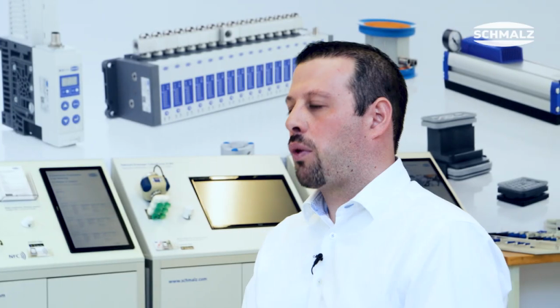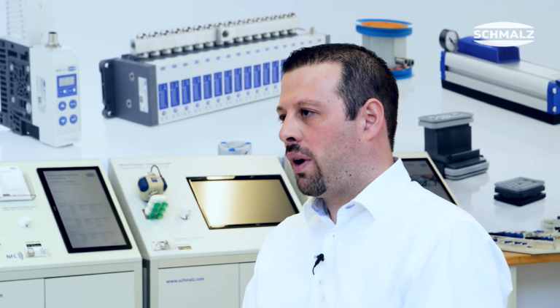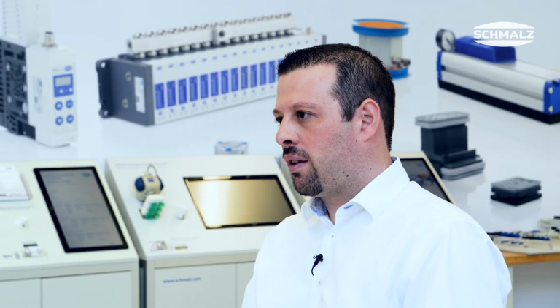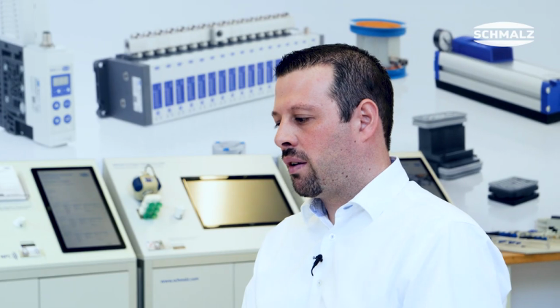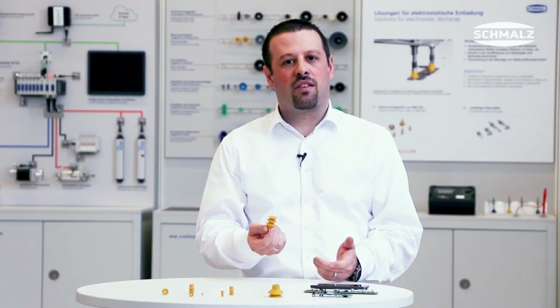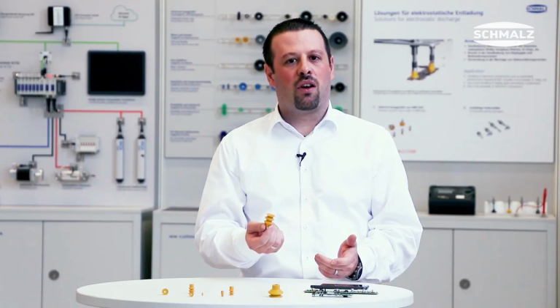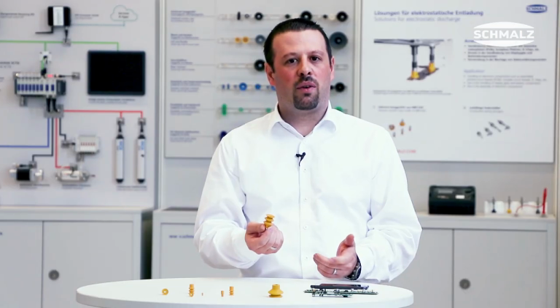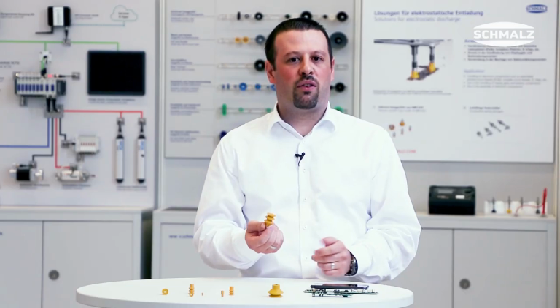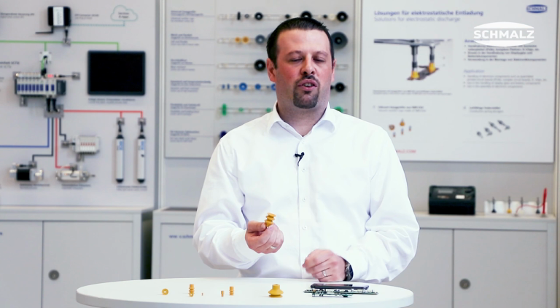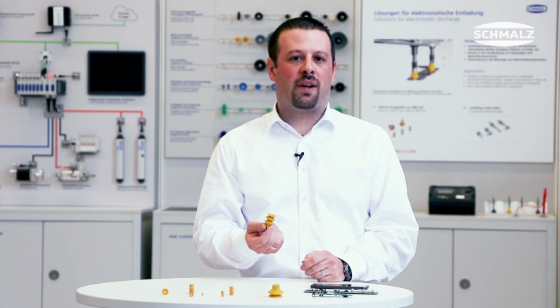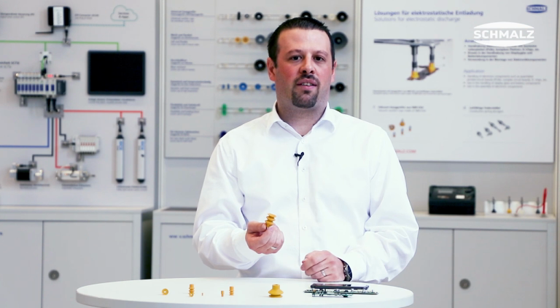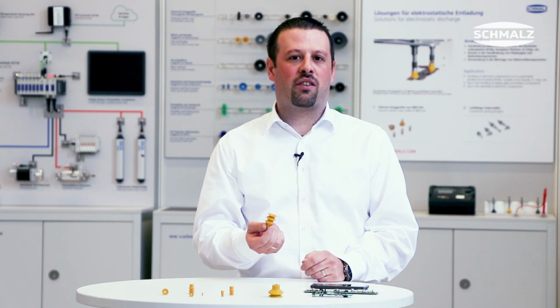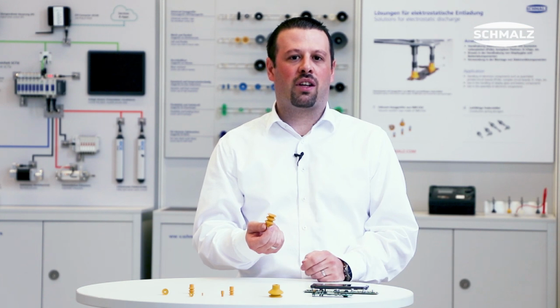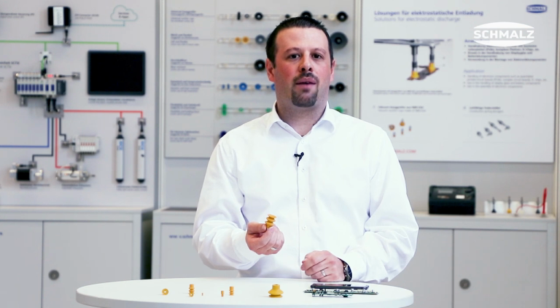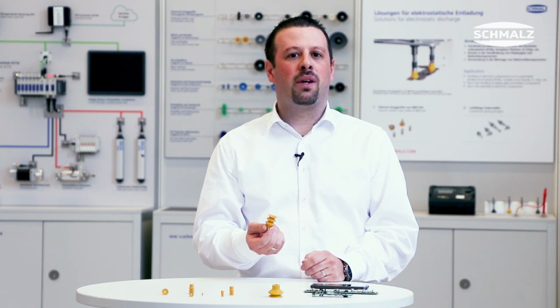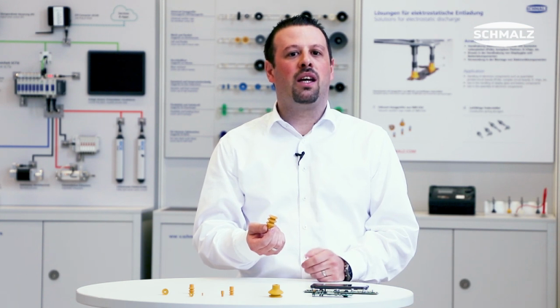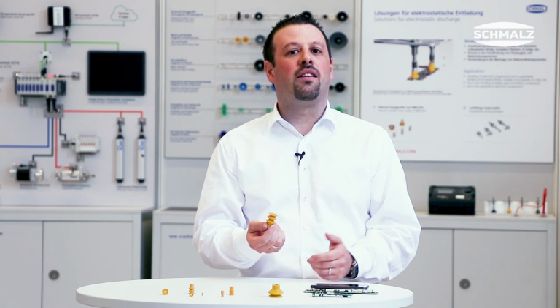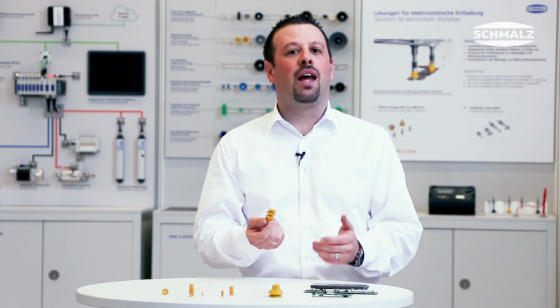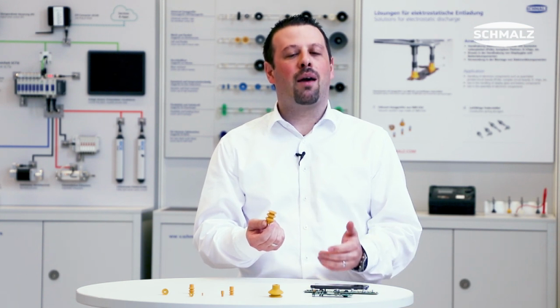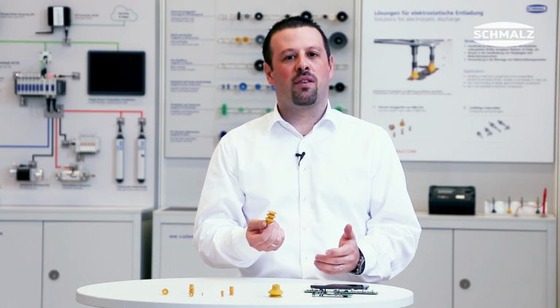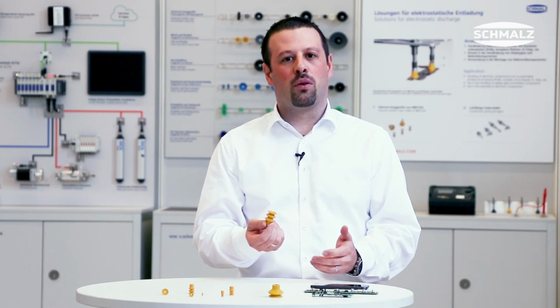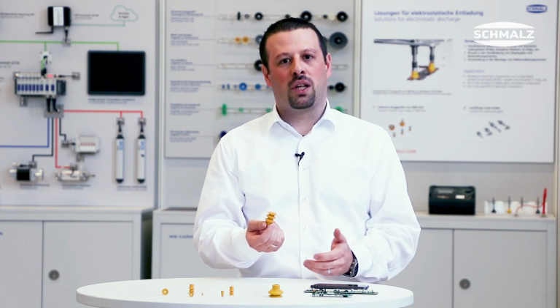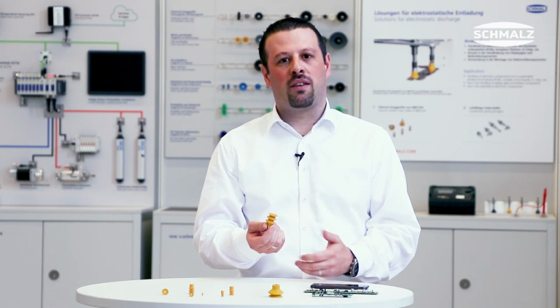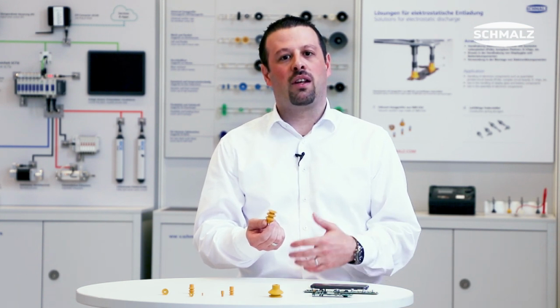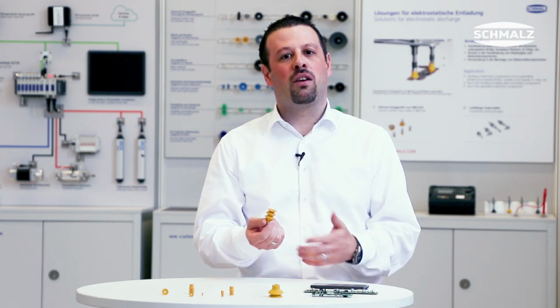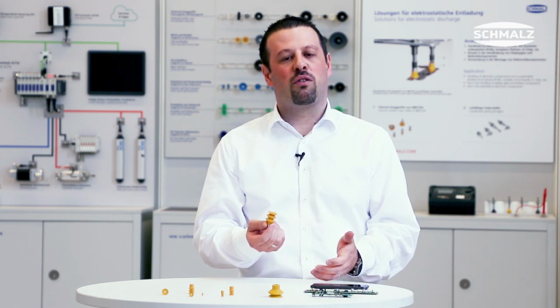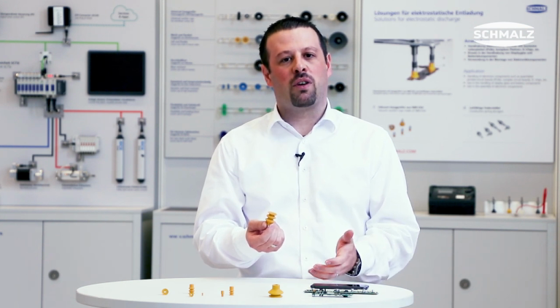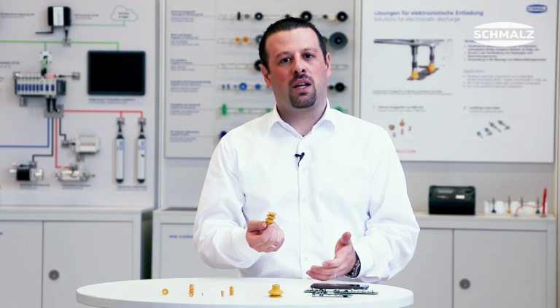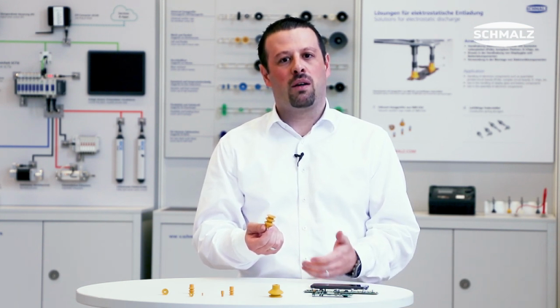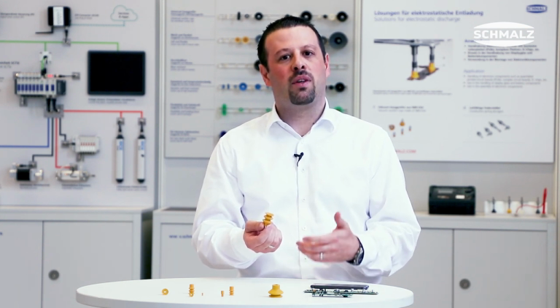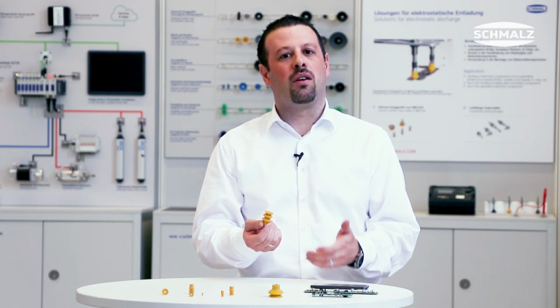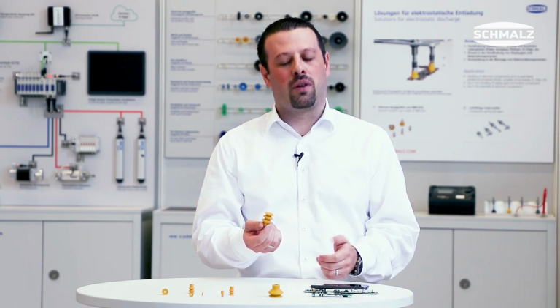And third, as normal for Schmalz suction cups, it's an absolutely silicon-free material.